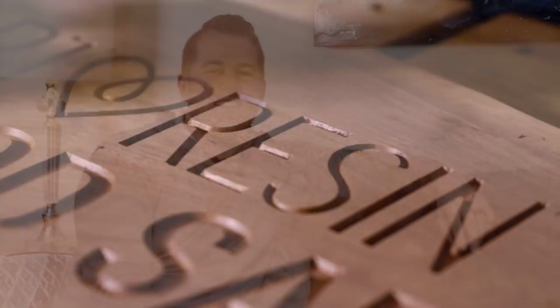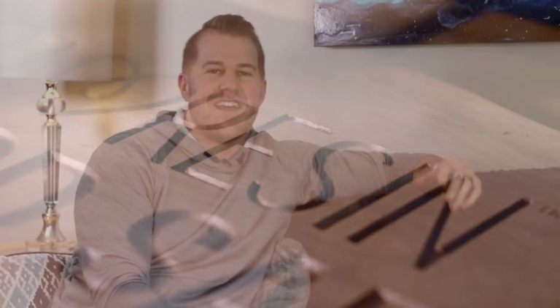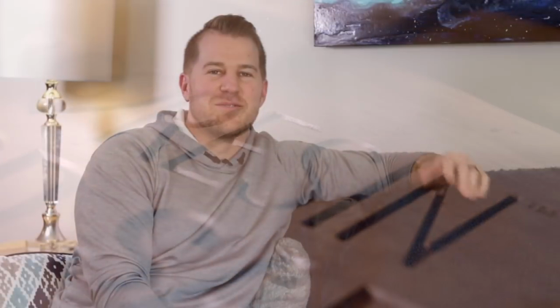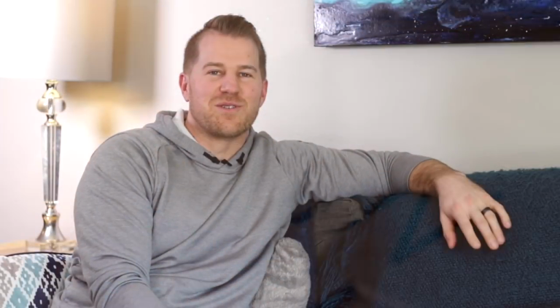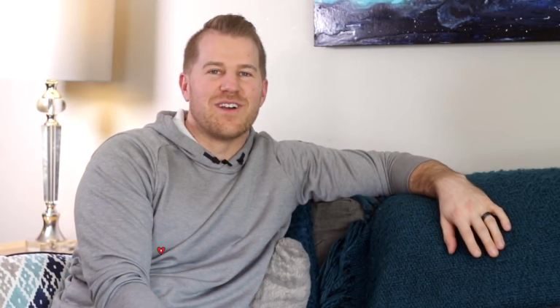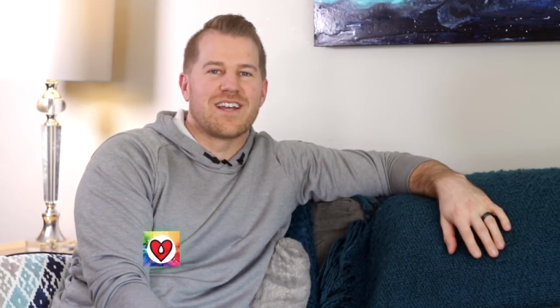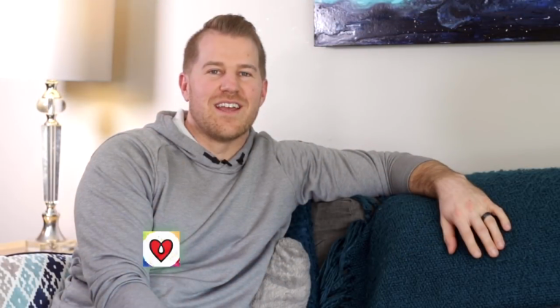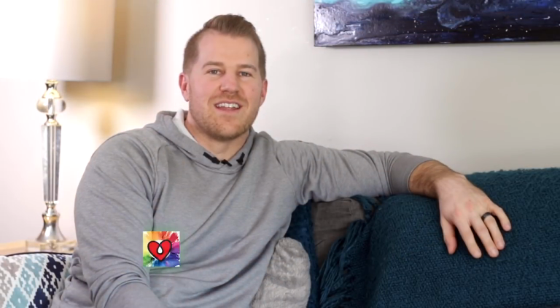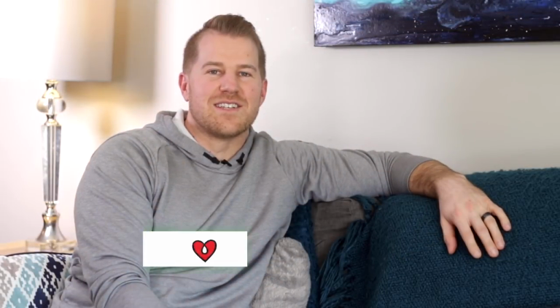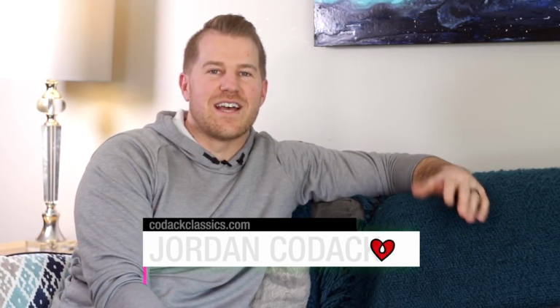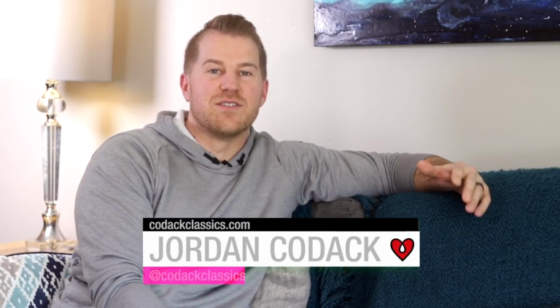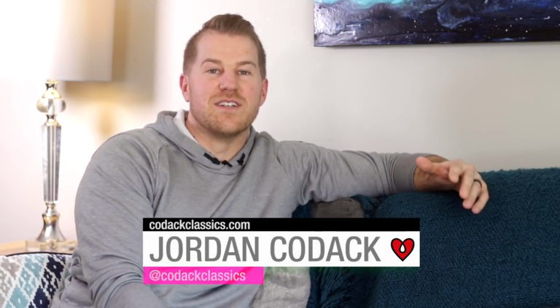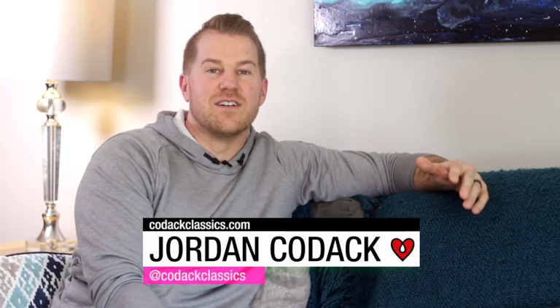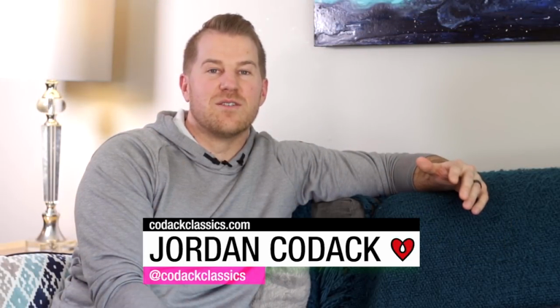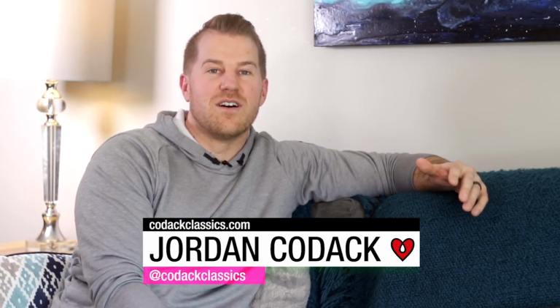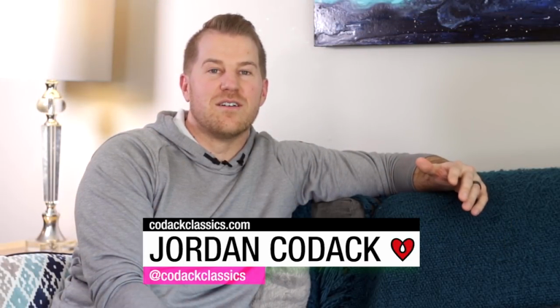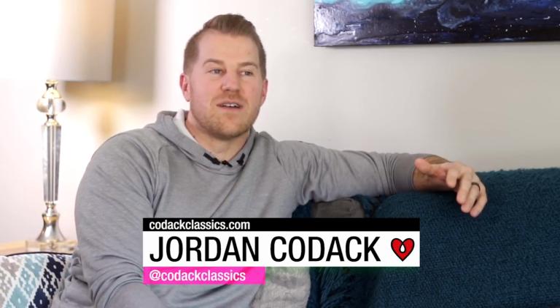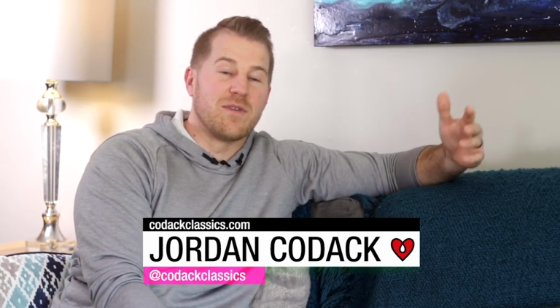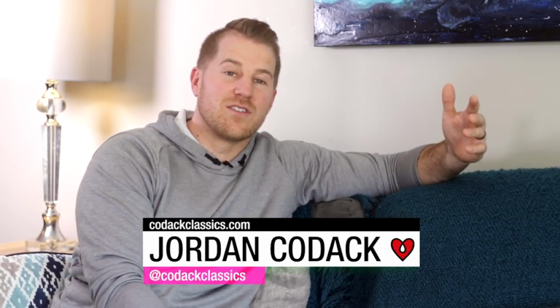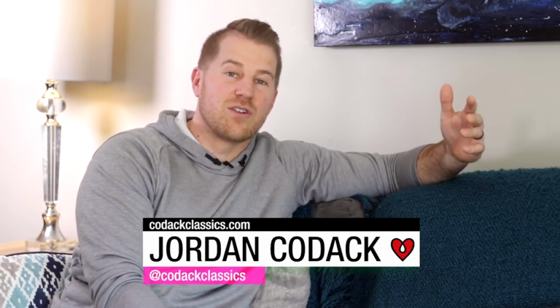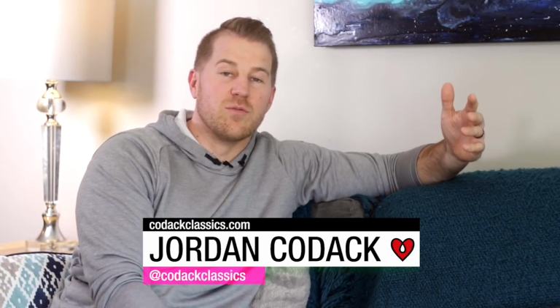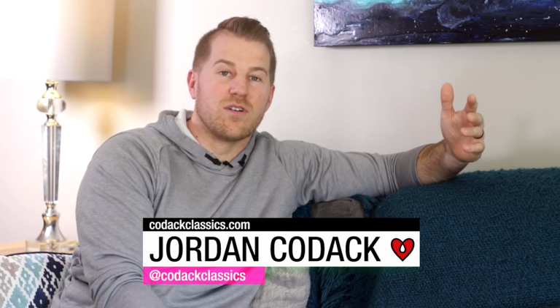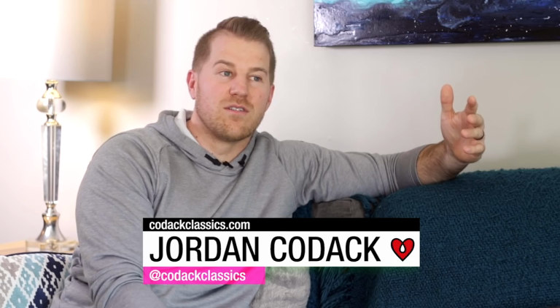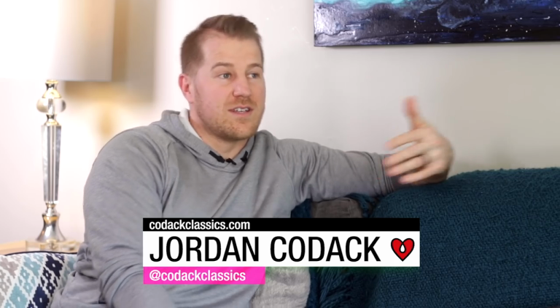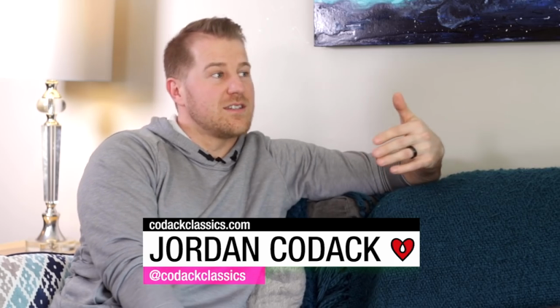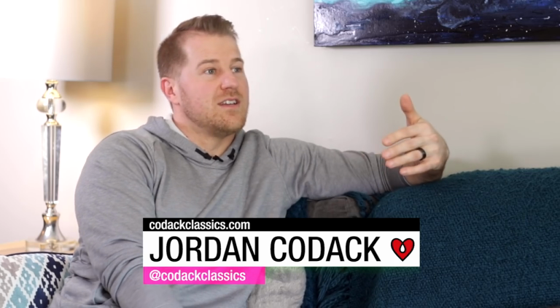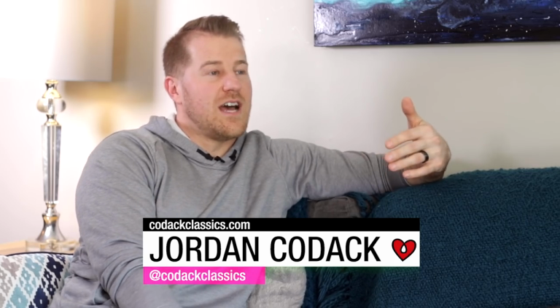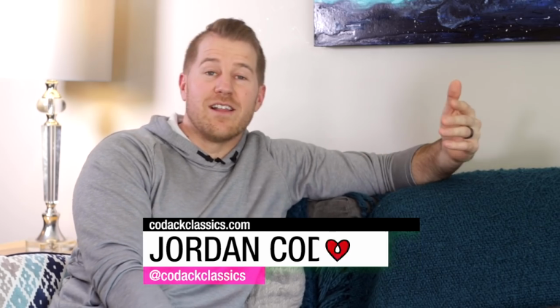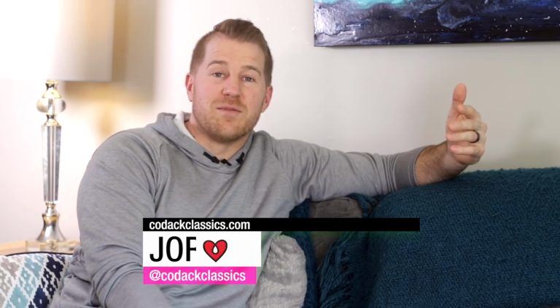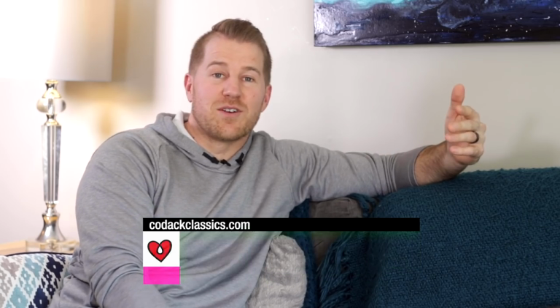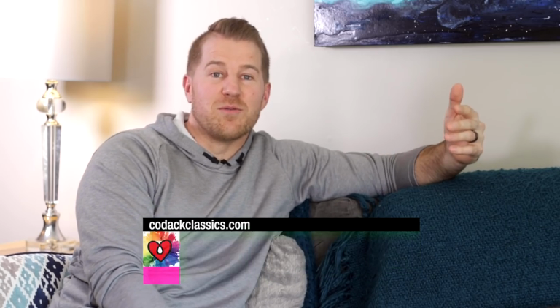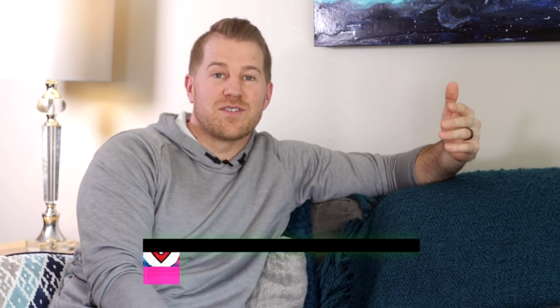Hey, I'm Jordan Kodak and this is a how-to video of how to make a charcuterie board — or at least how I like to make charcuterie boards.